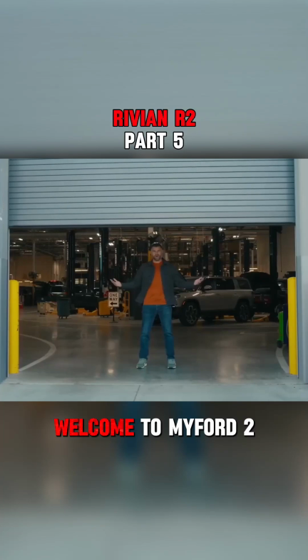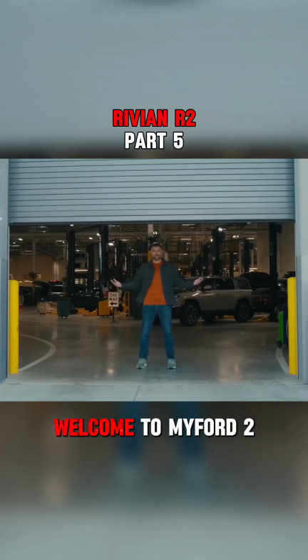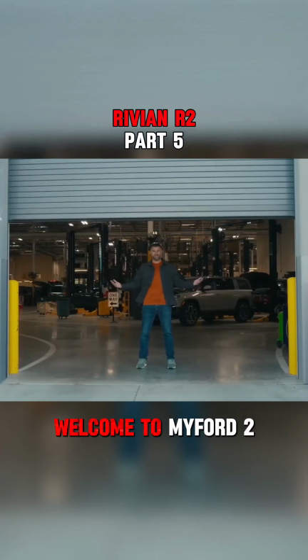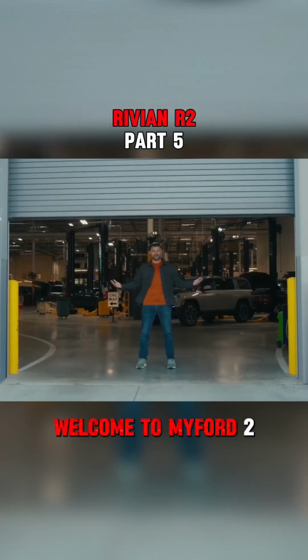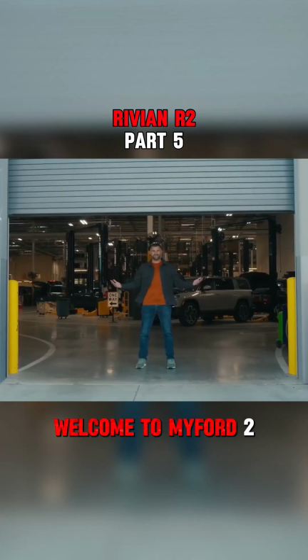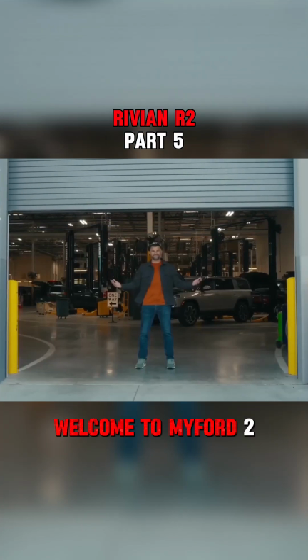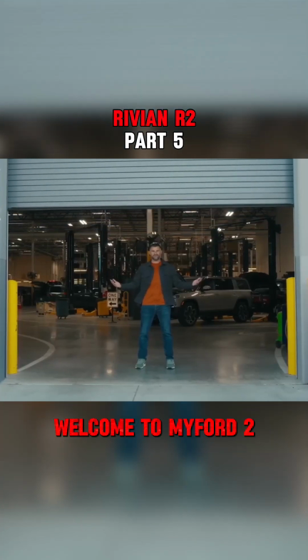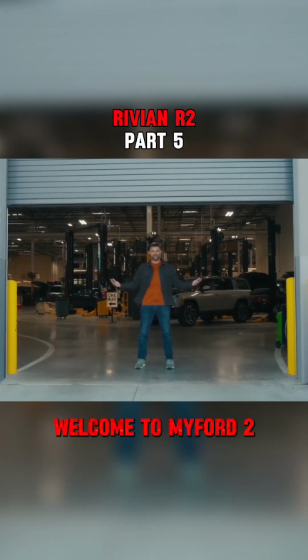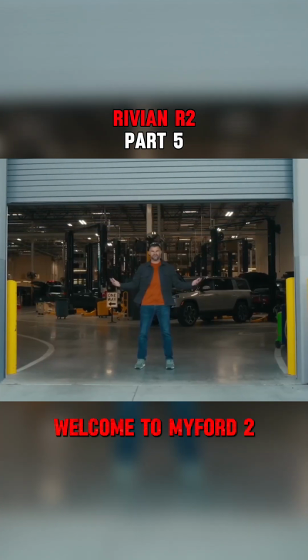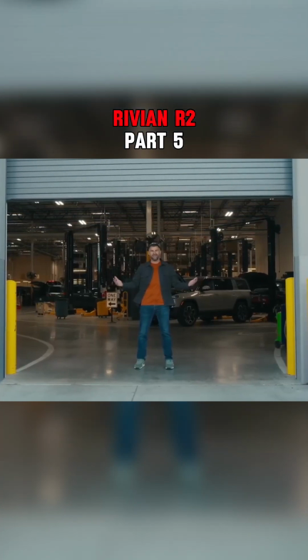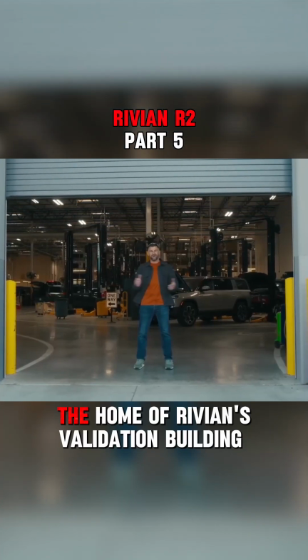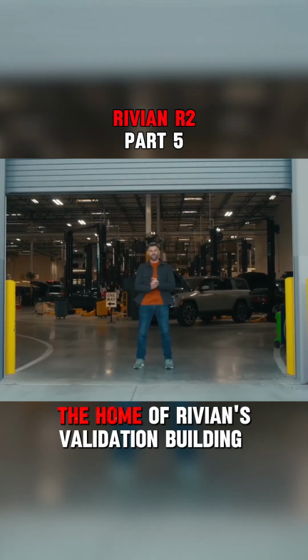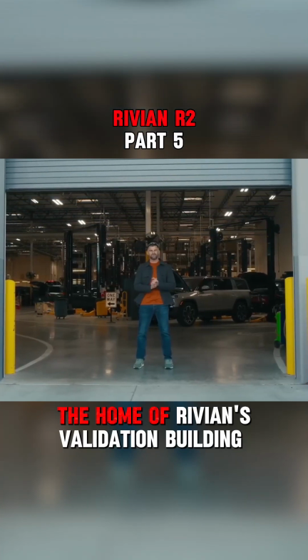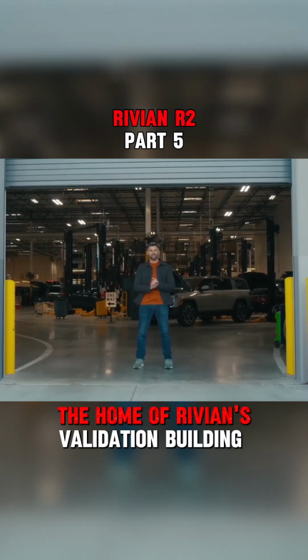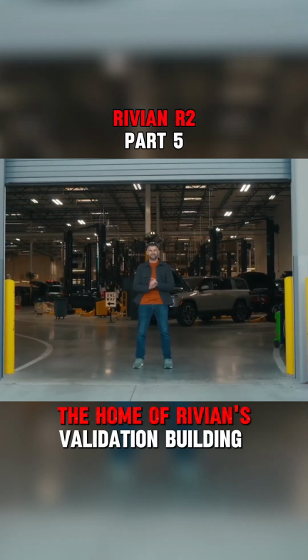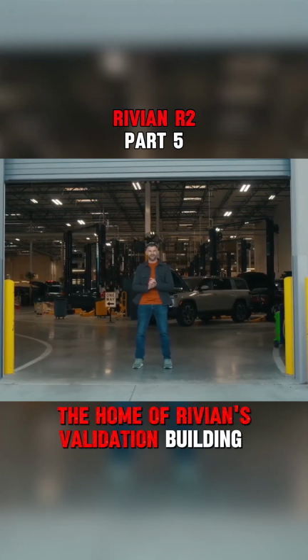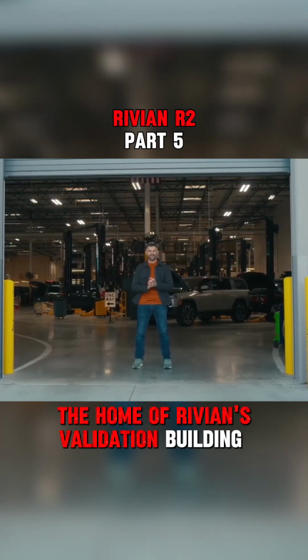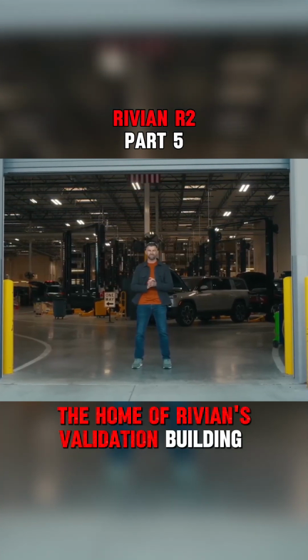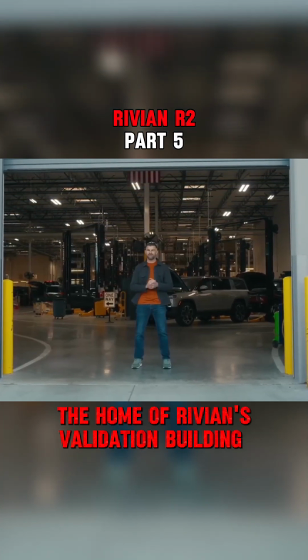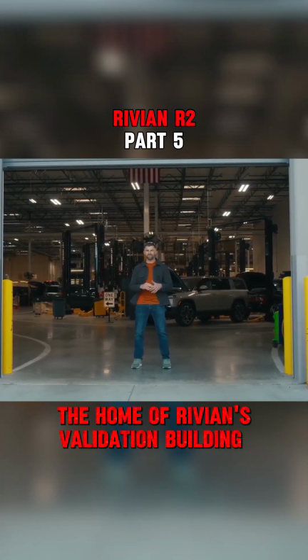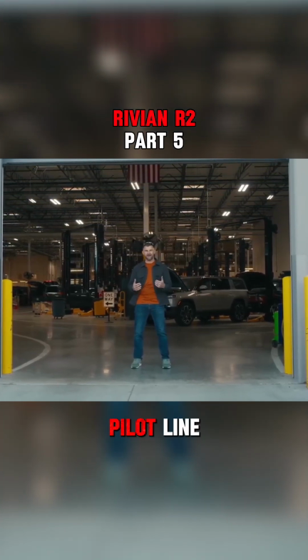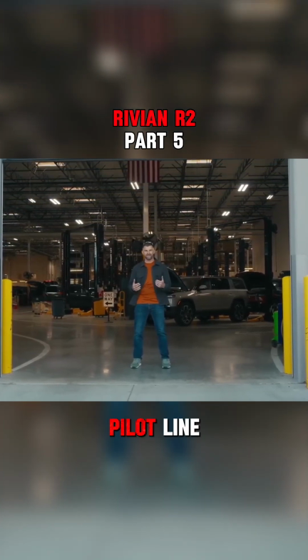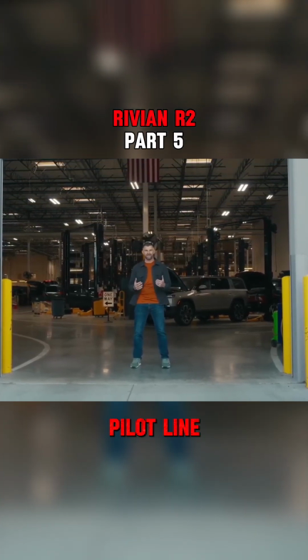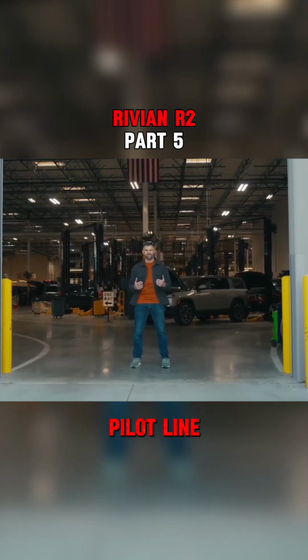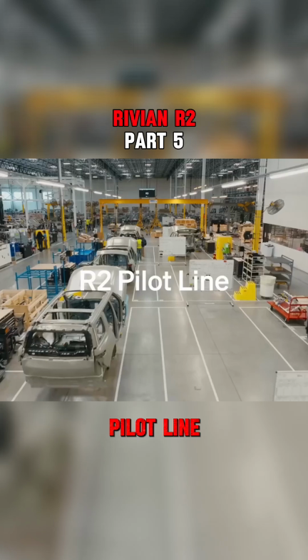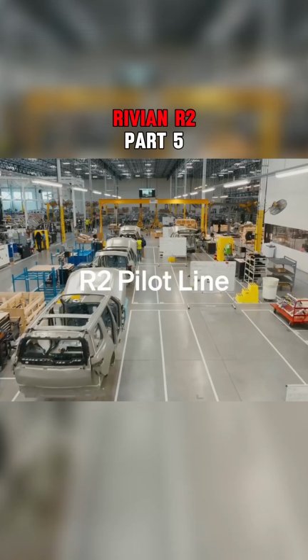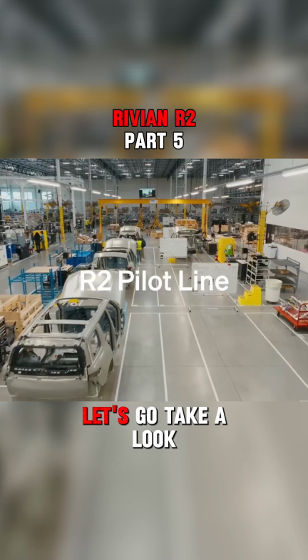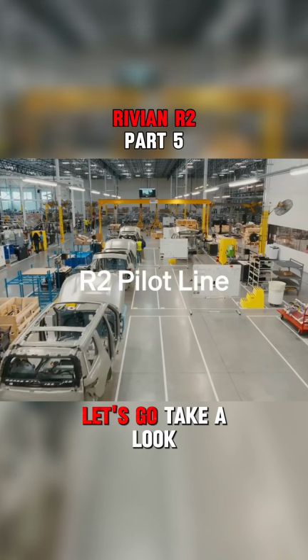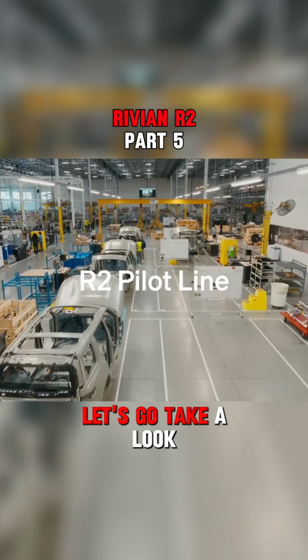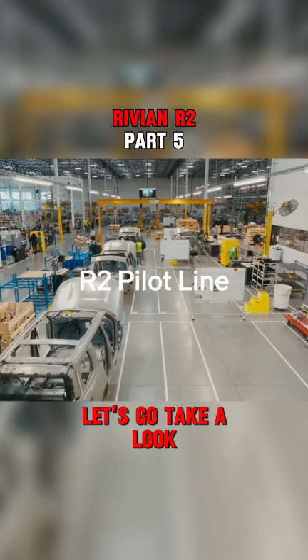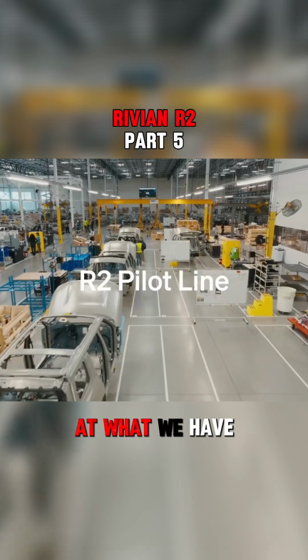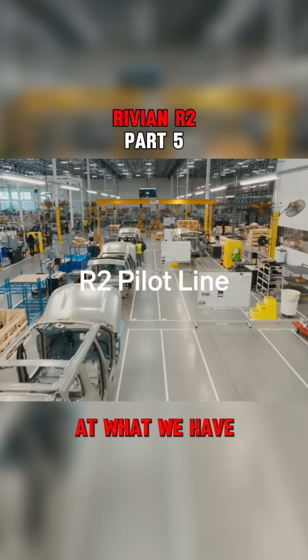Welcome to MyFIRD2, the home of Rivian's validation build and pilot line. Let's go take a look at what we have.